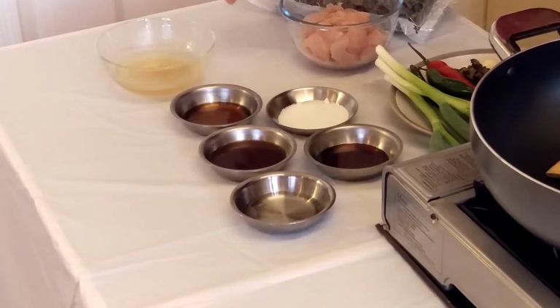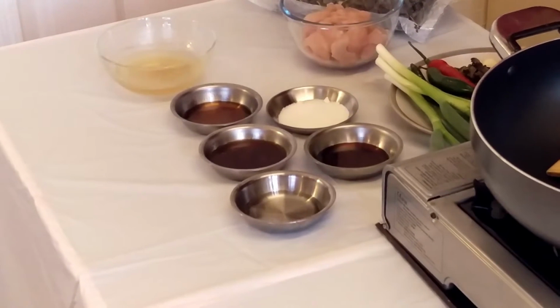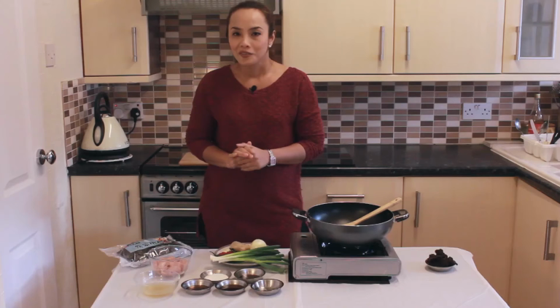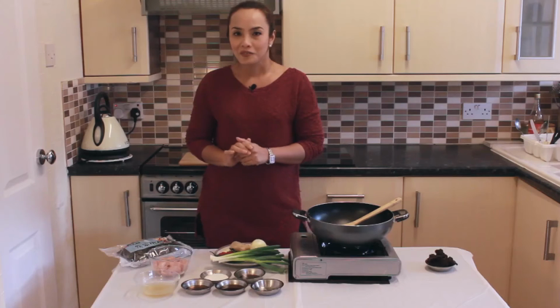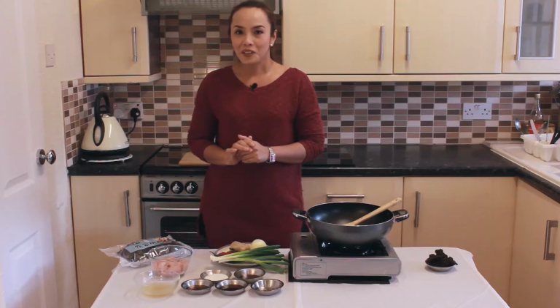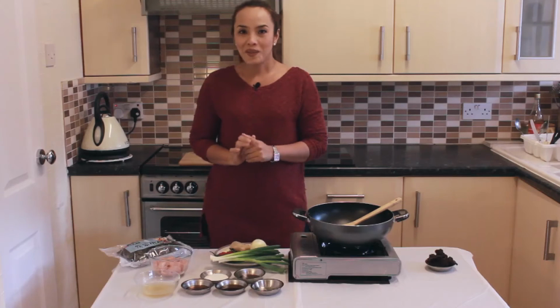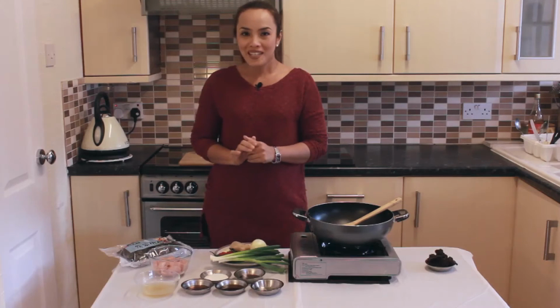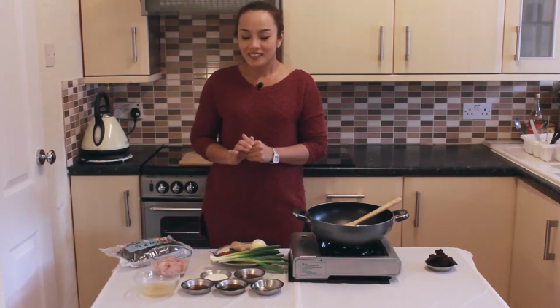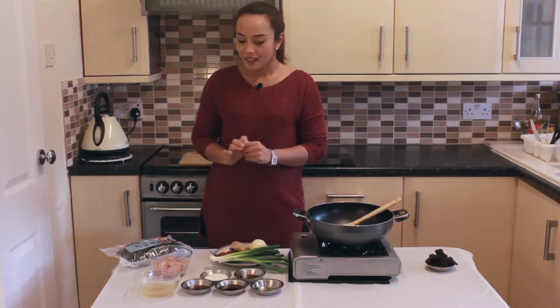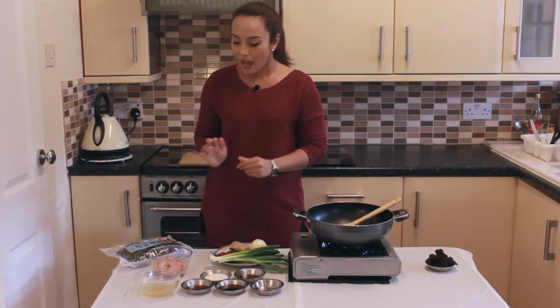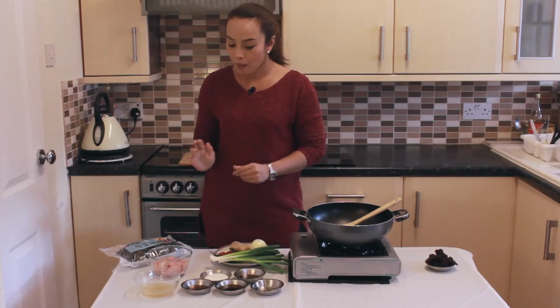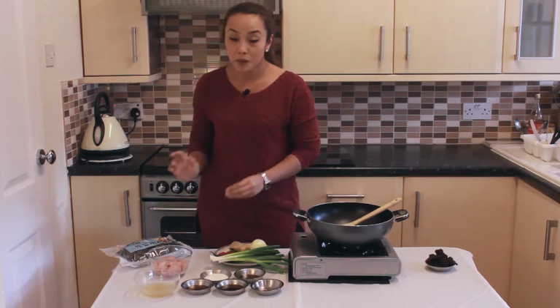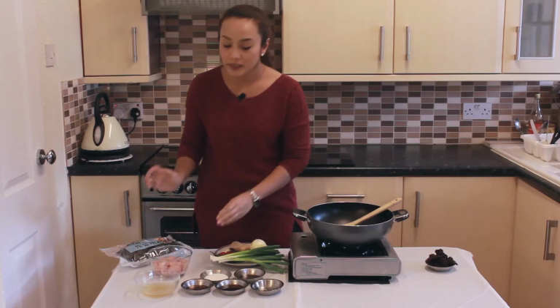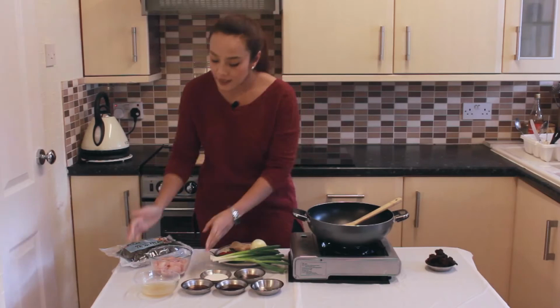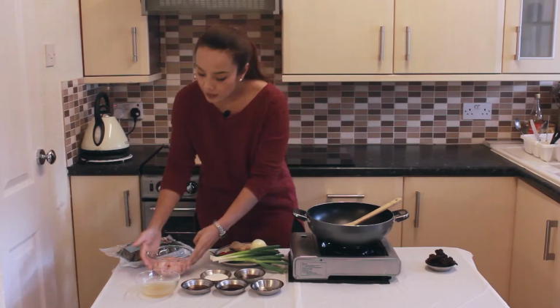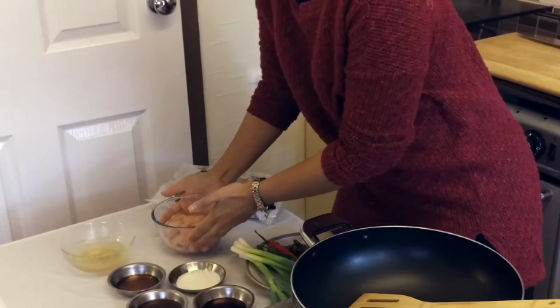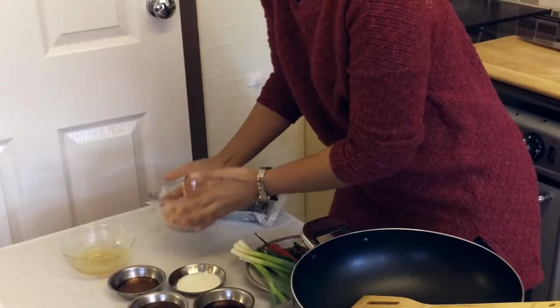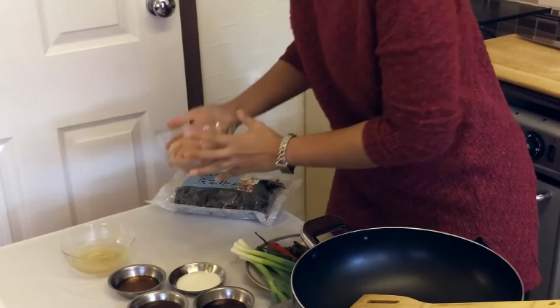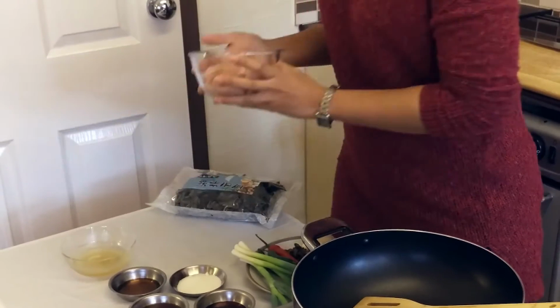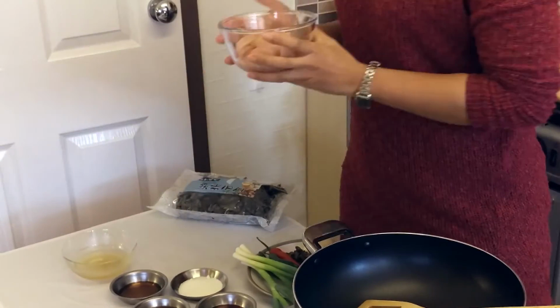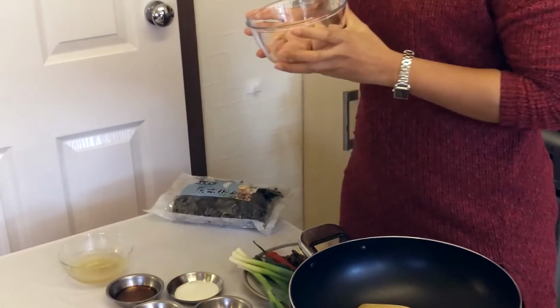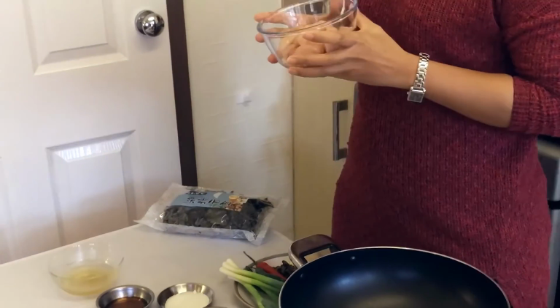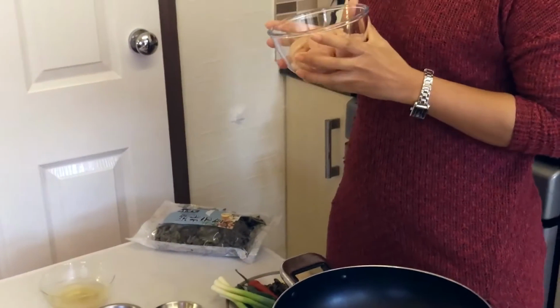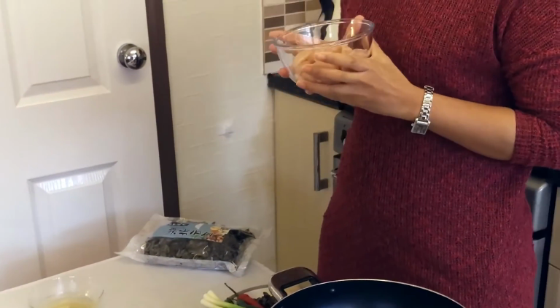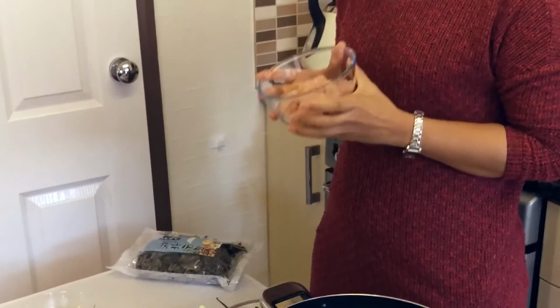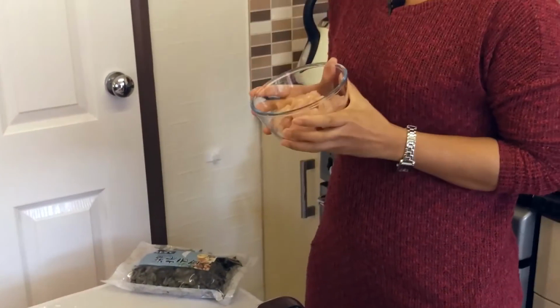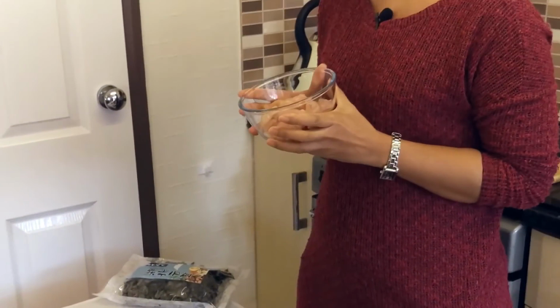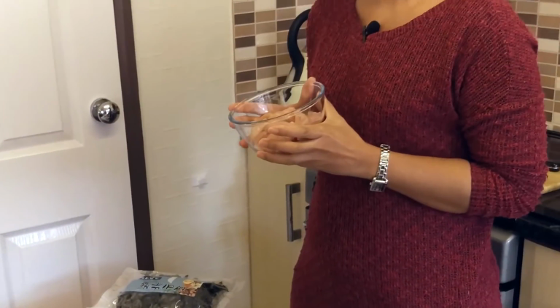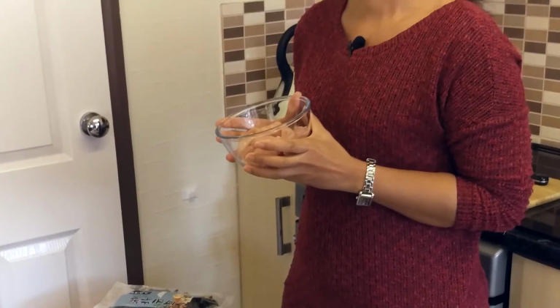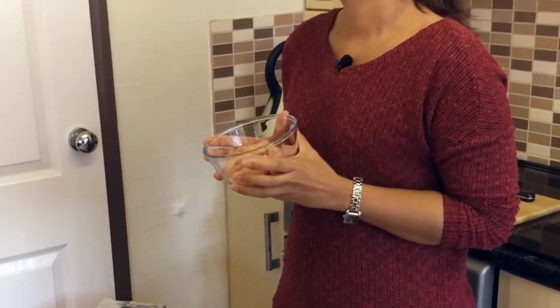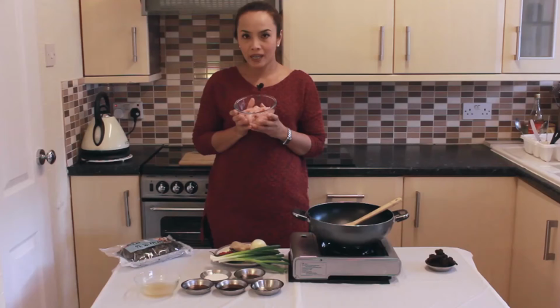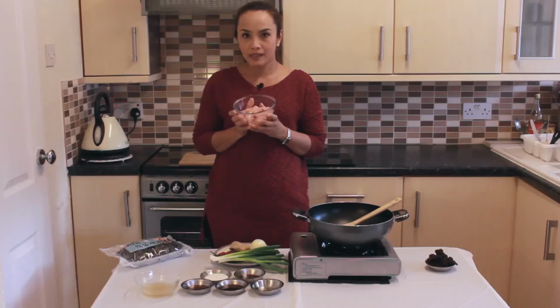For the meat, I'm using 300 grams of thinly sliced chicken breast.